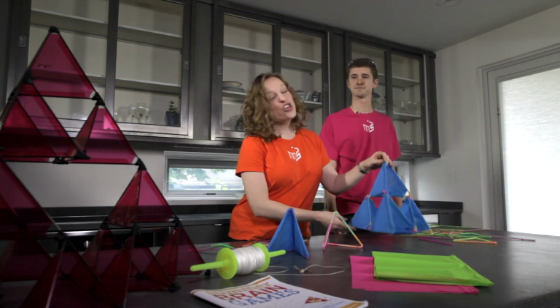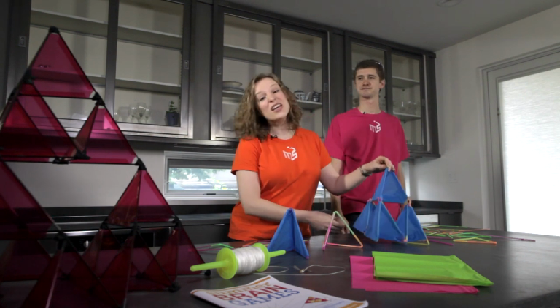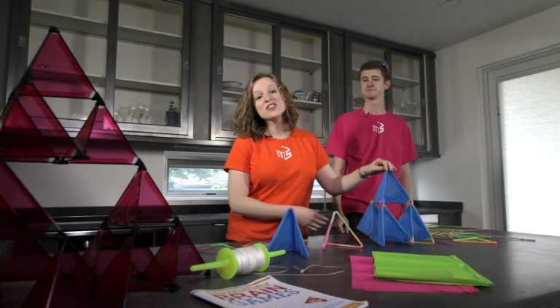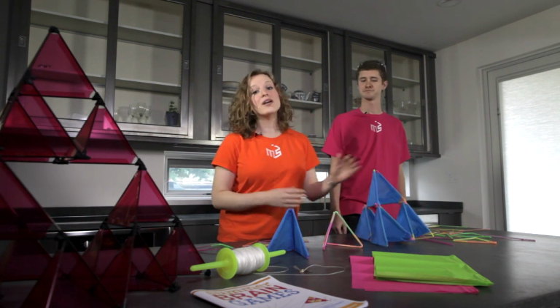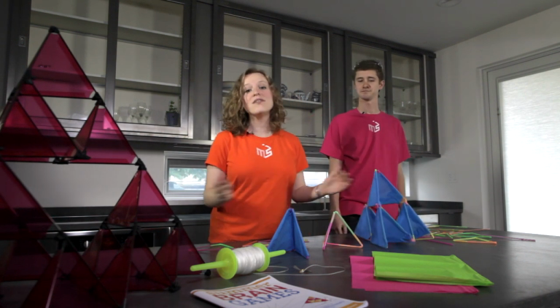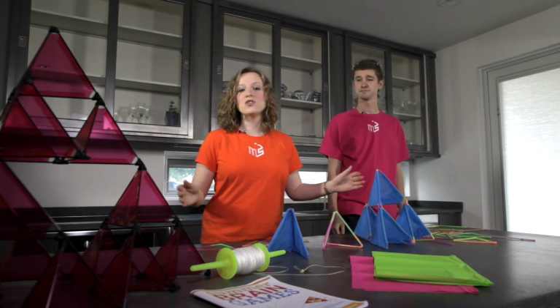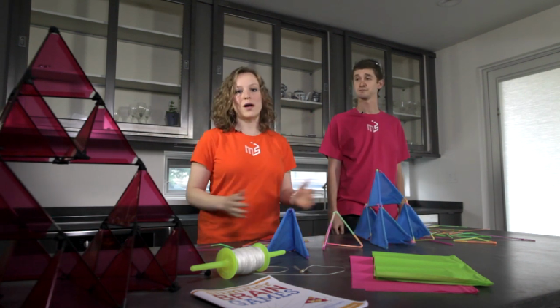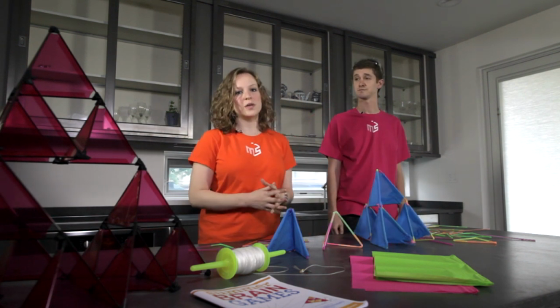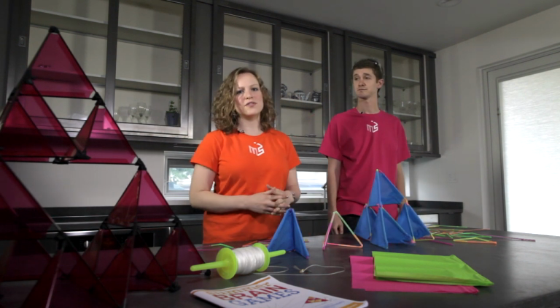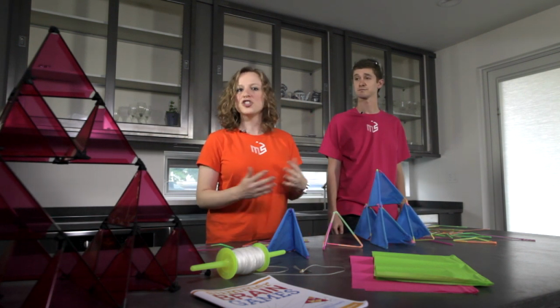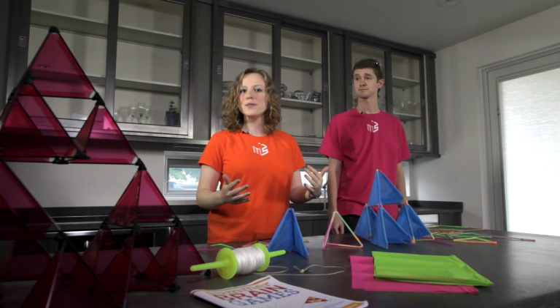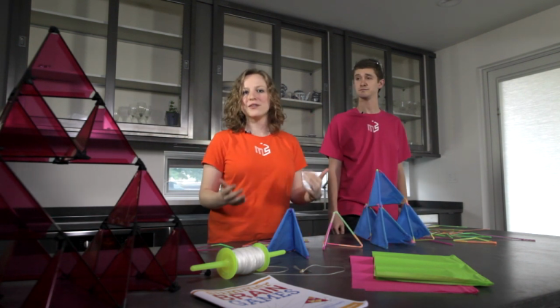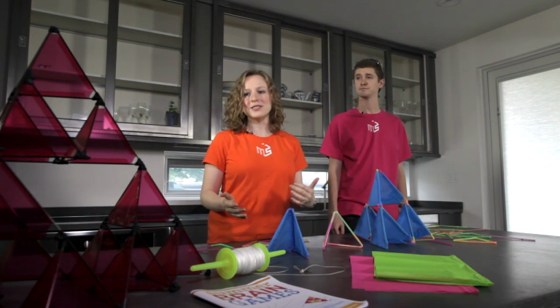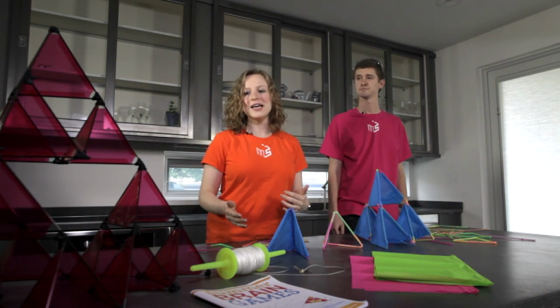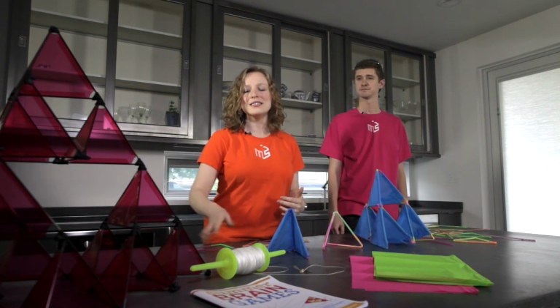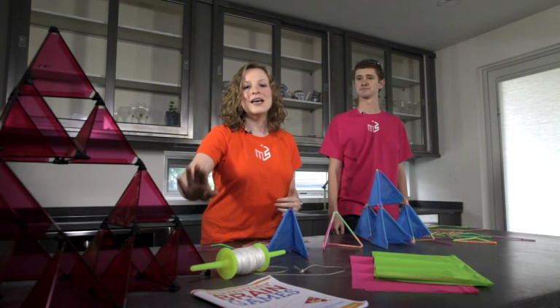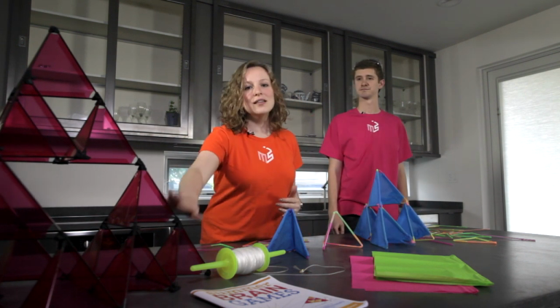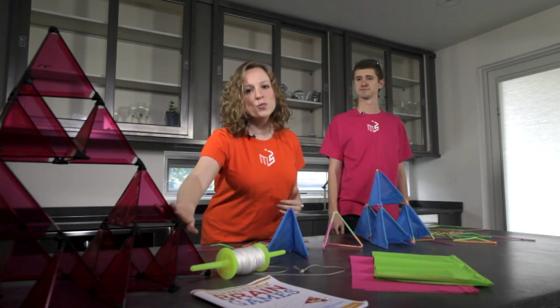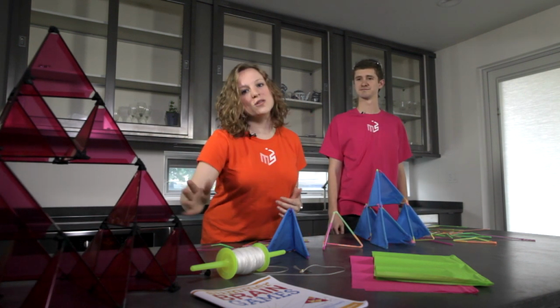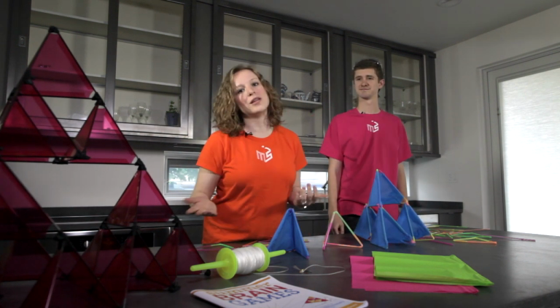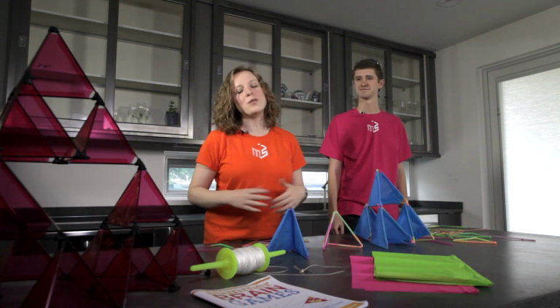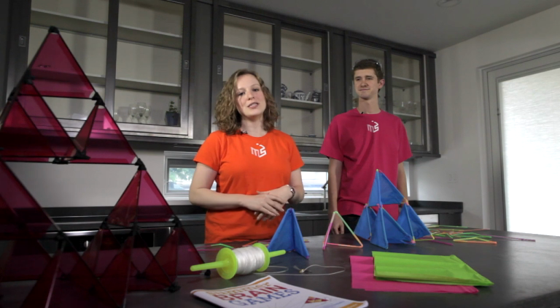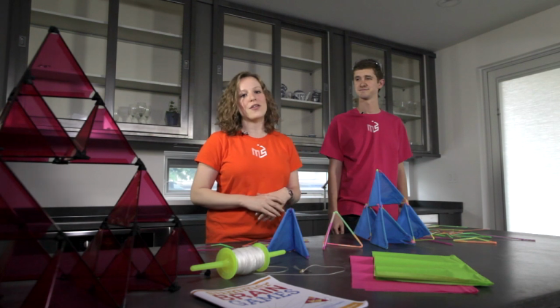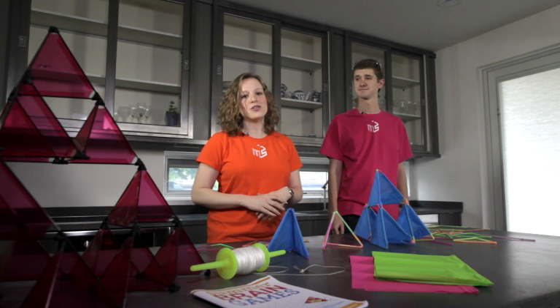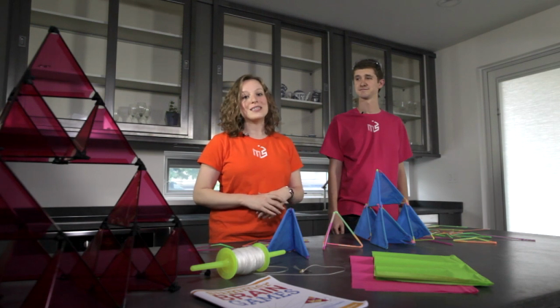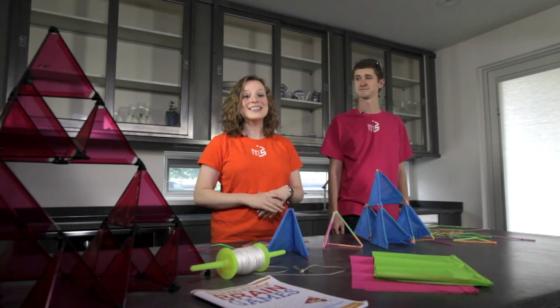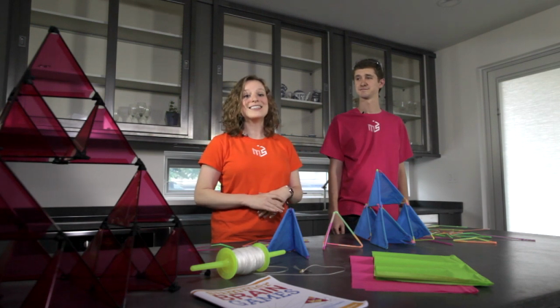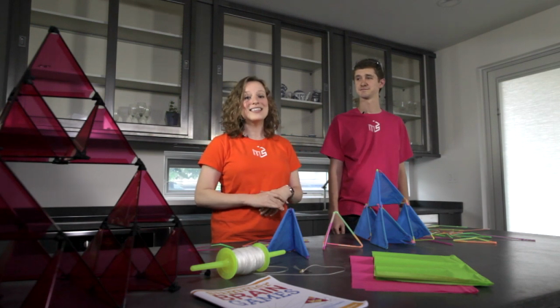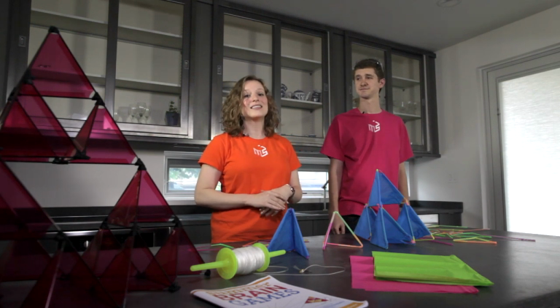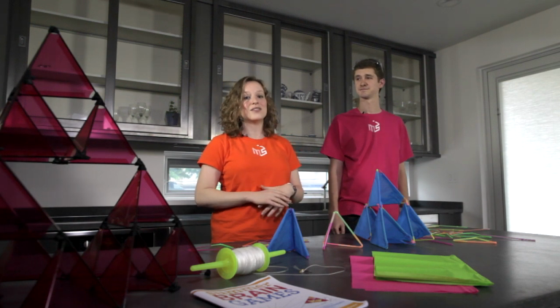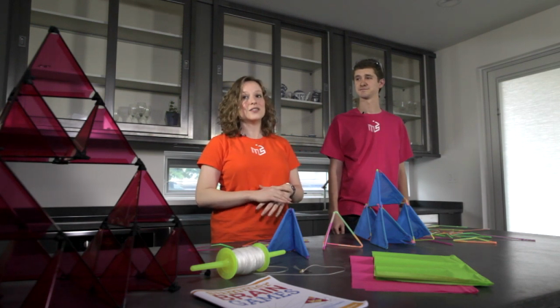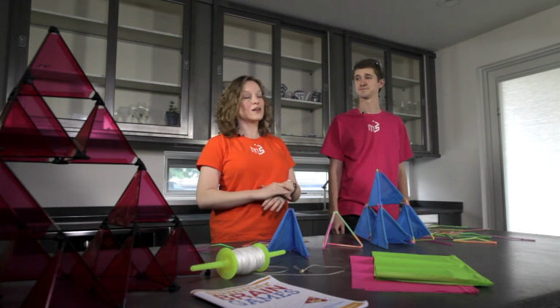You can get as creative as you want — build different shapes, different sizes. This one is one that we put together using 16 different cells.